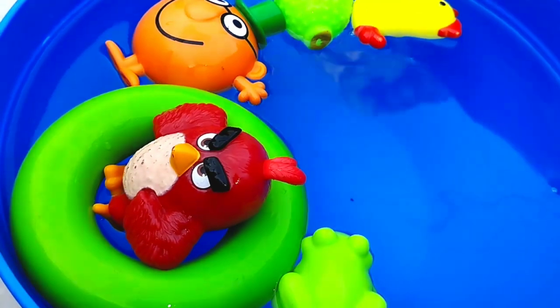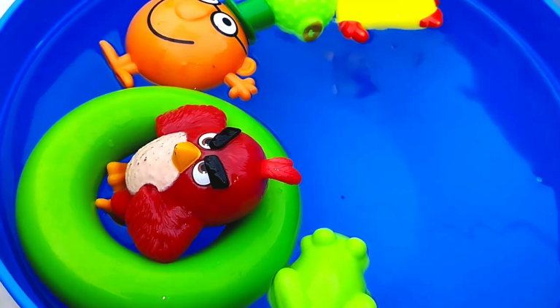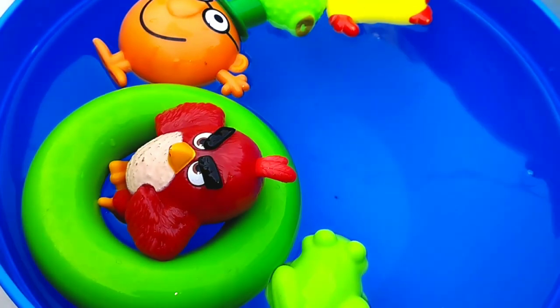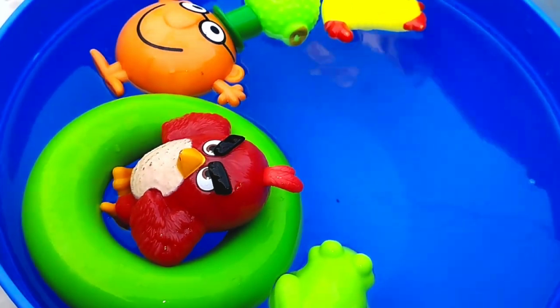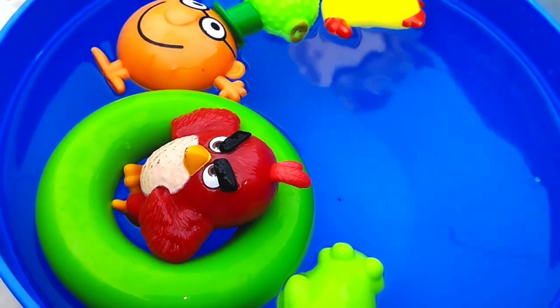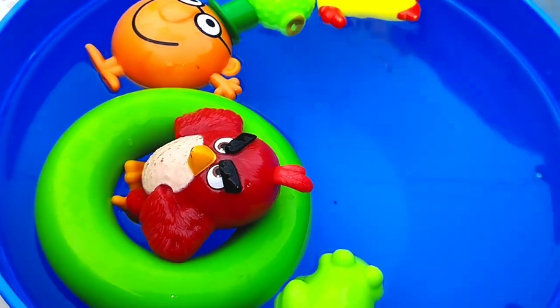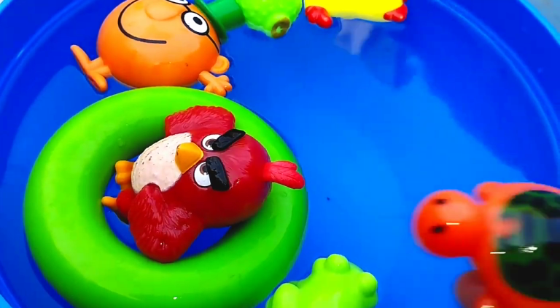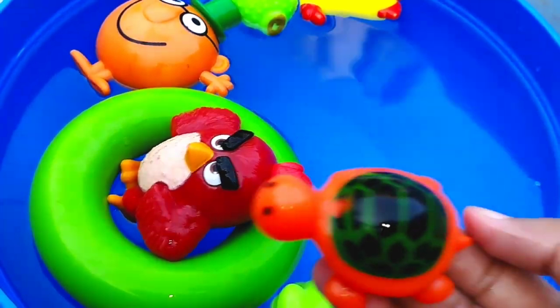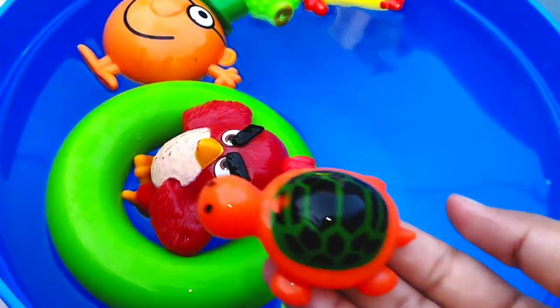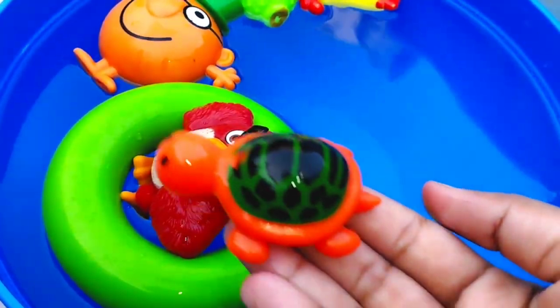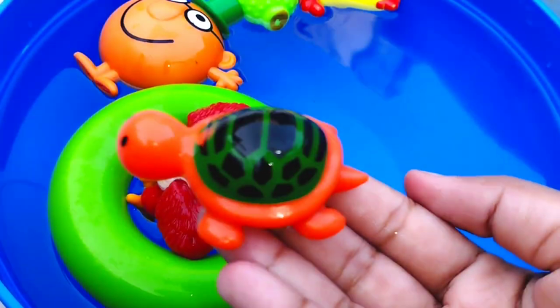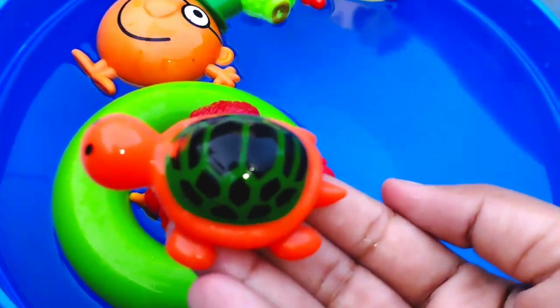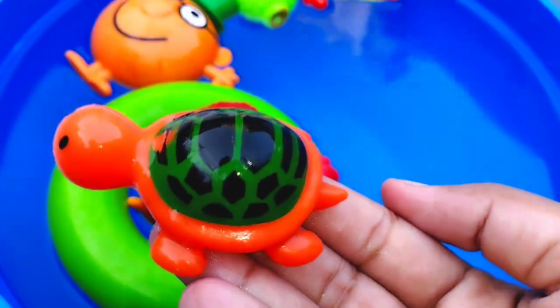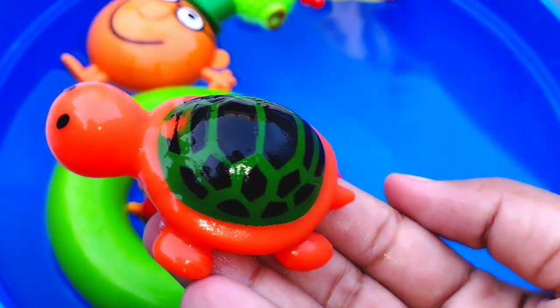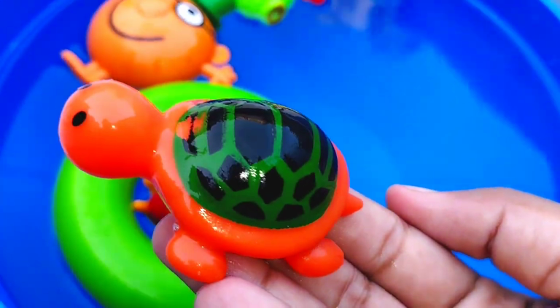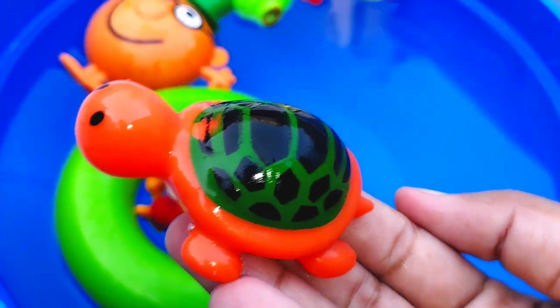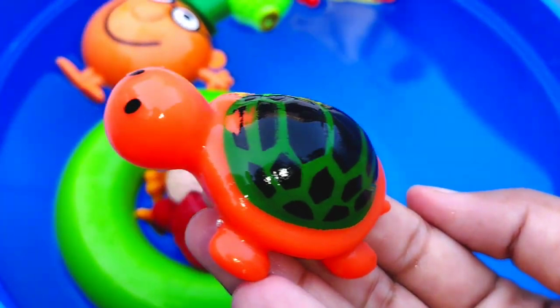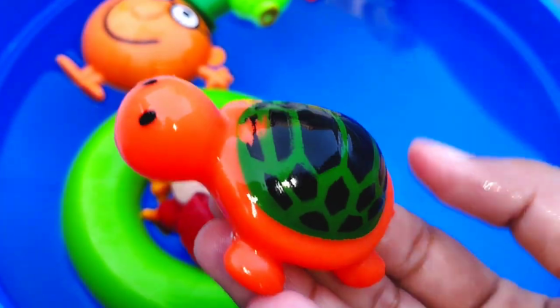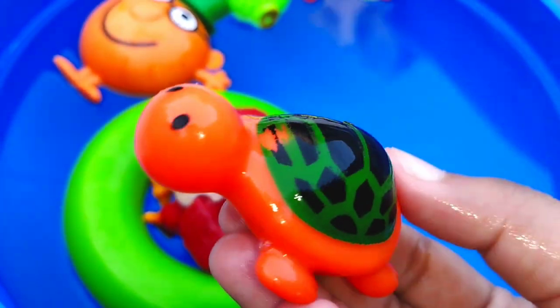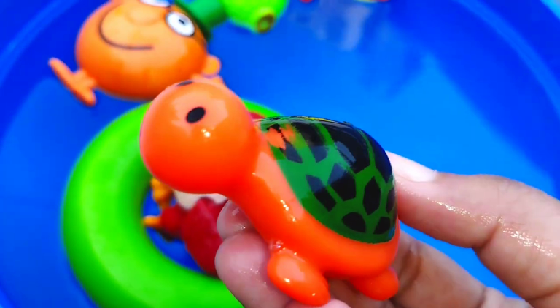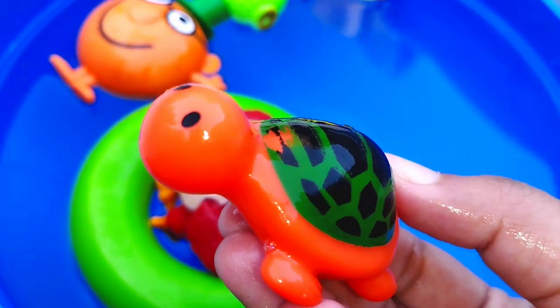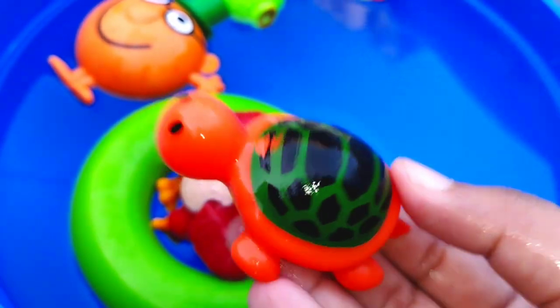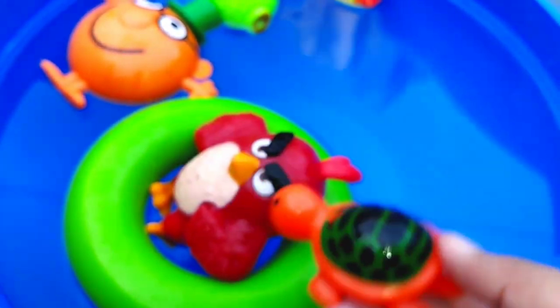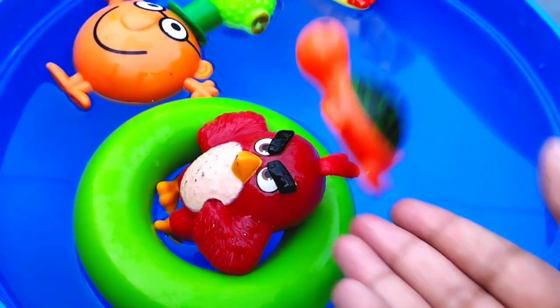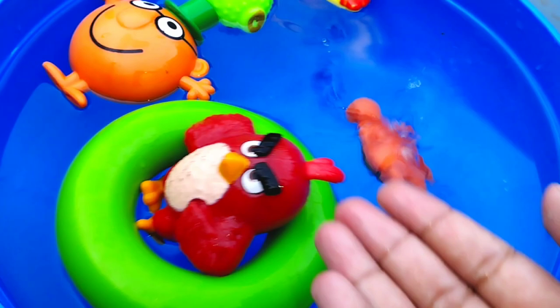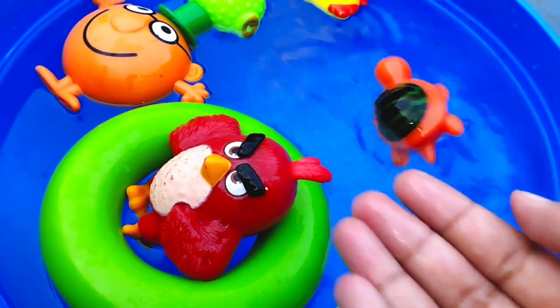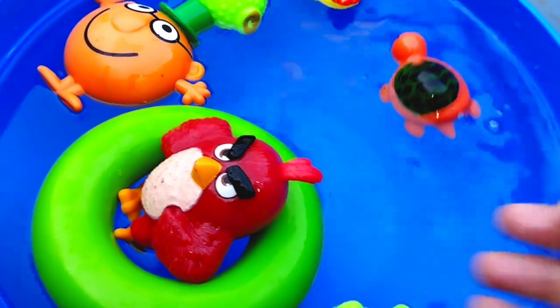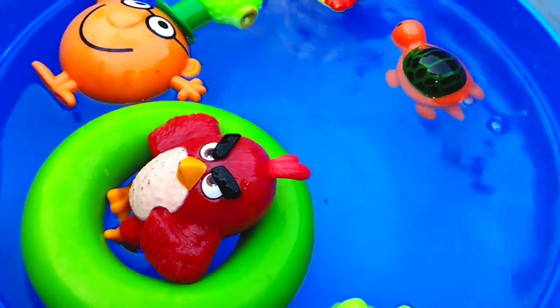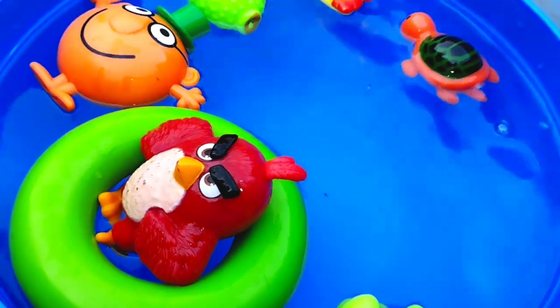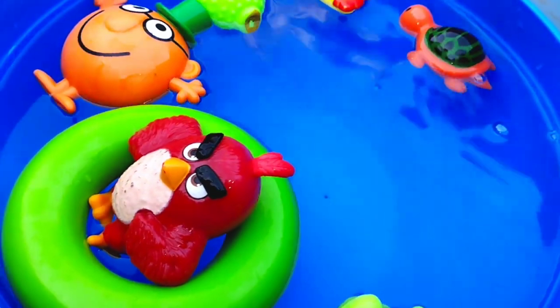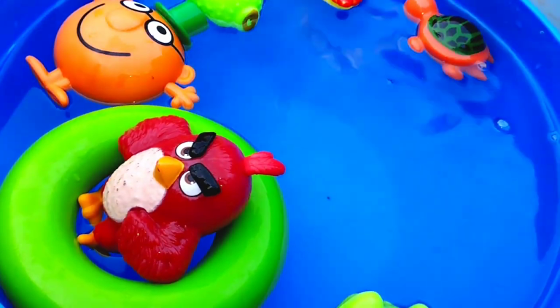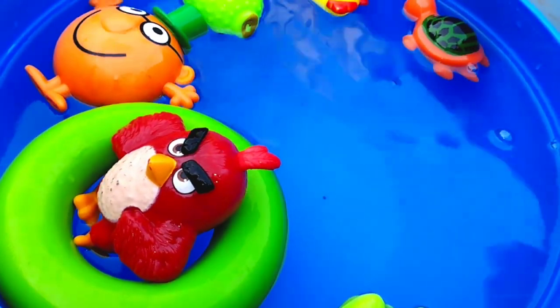The next one is a sea turtle. This is a turtle.